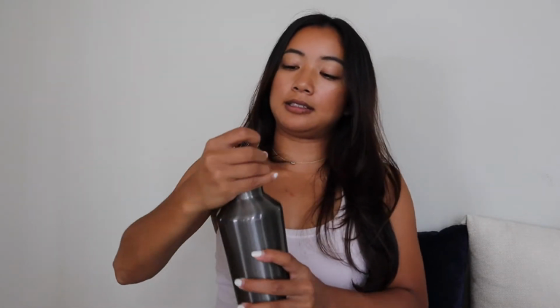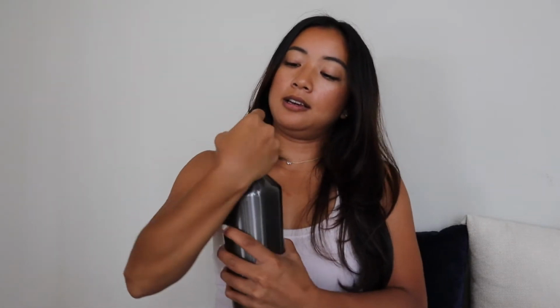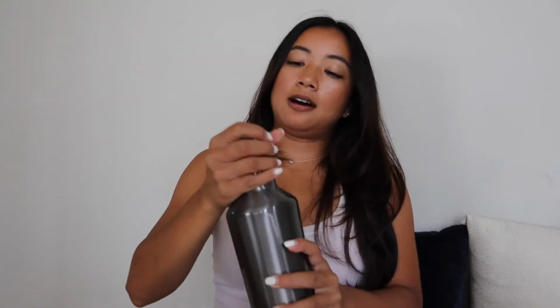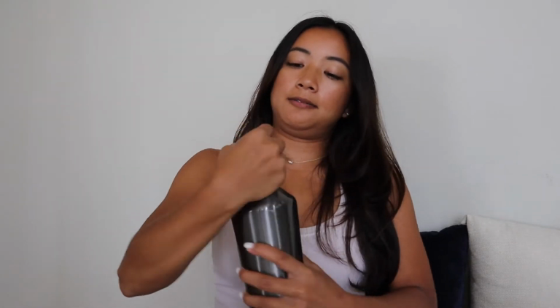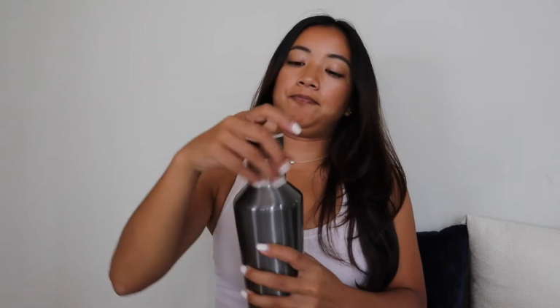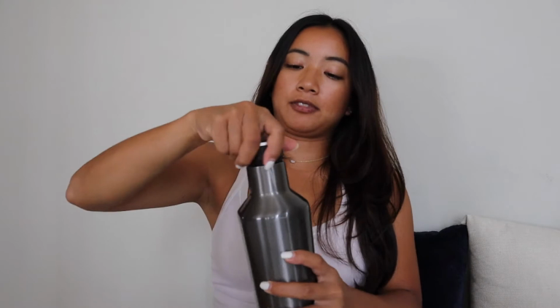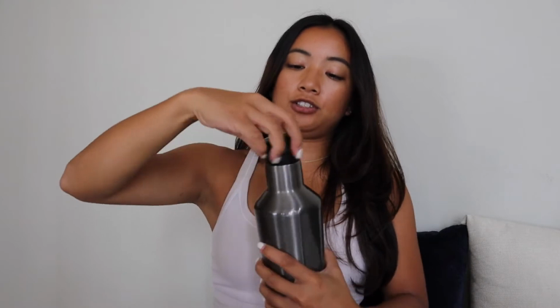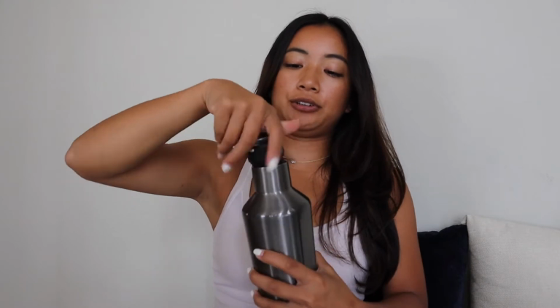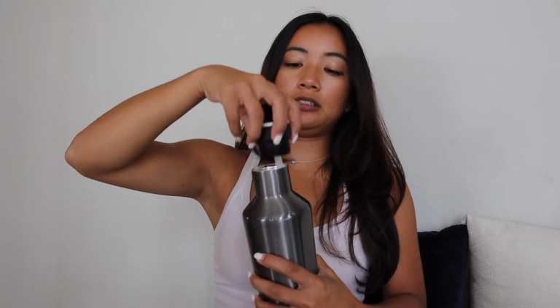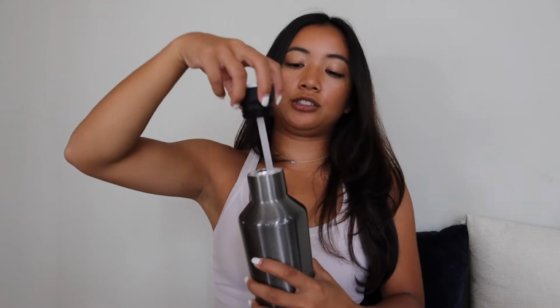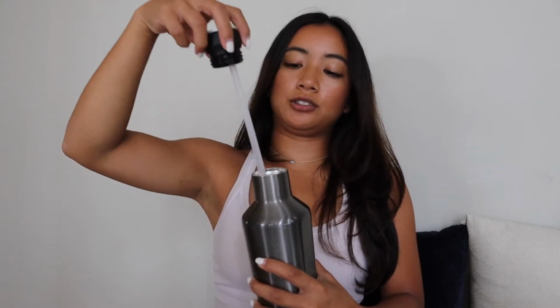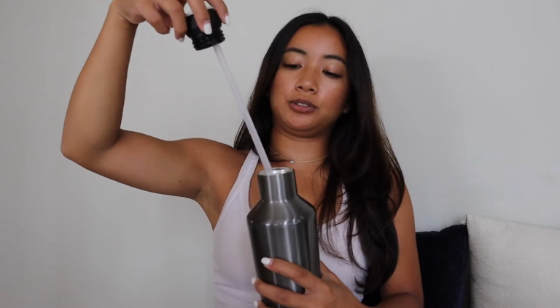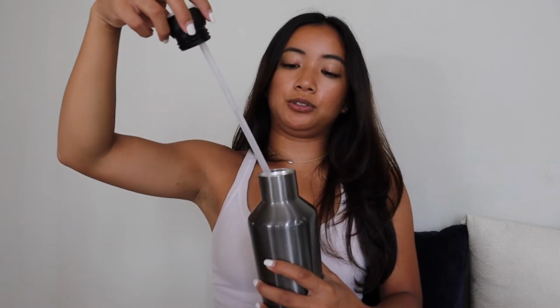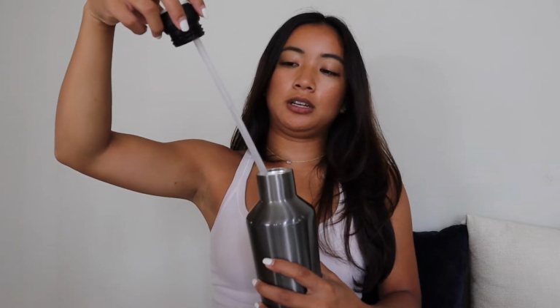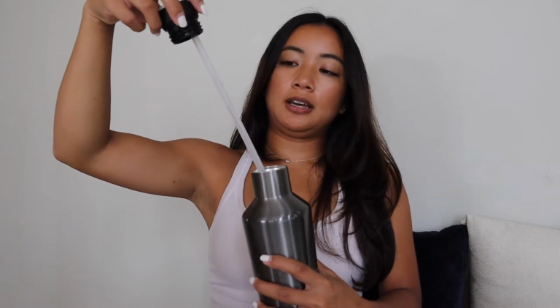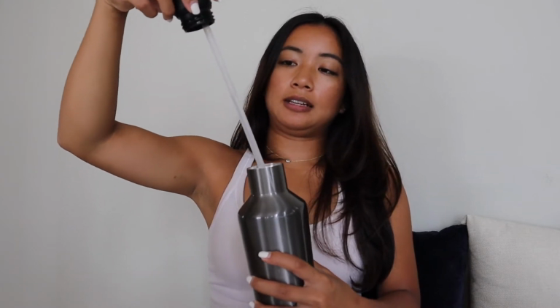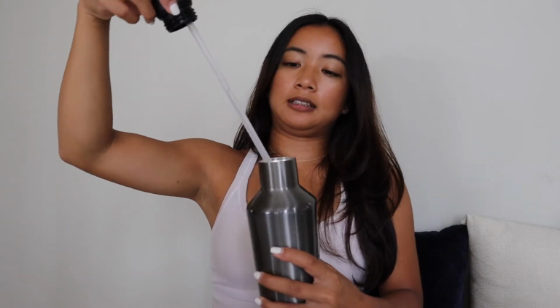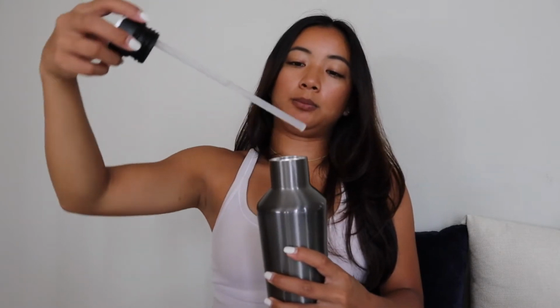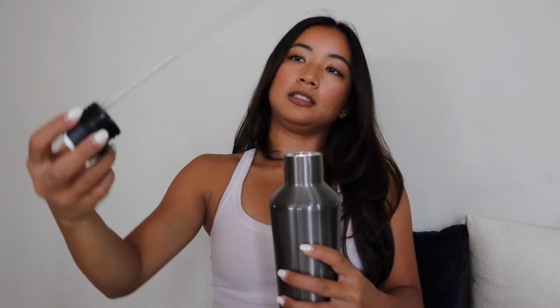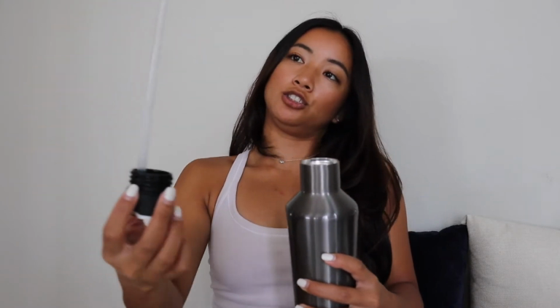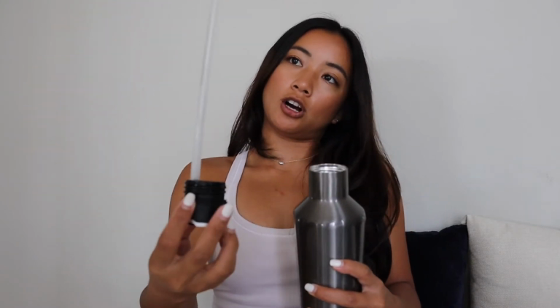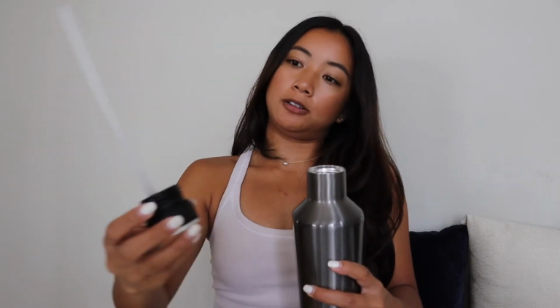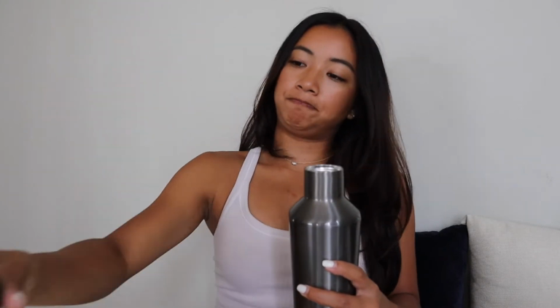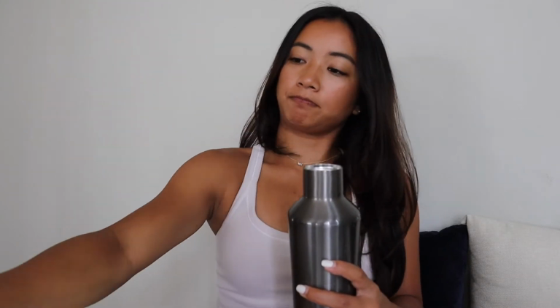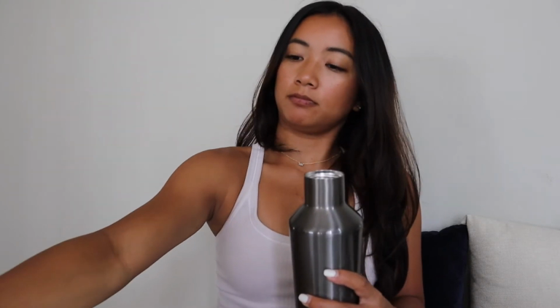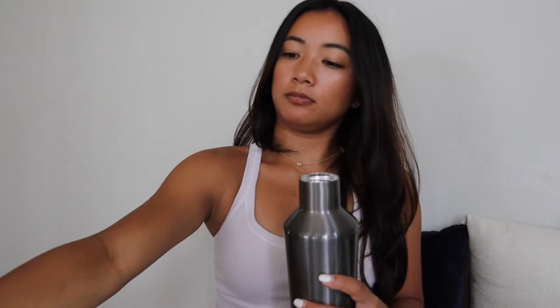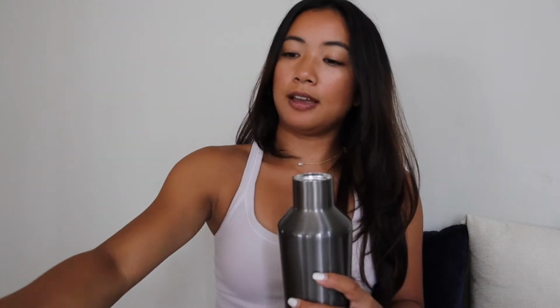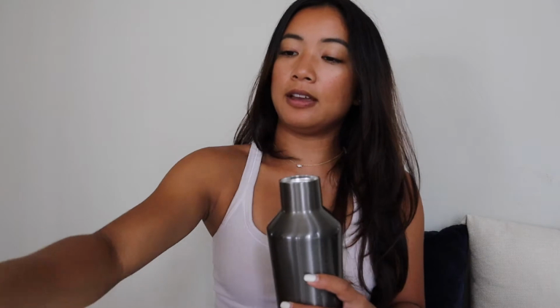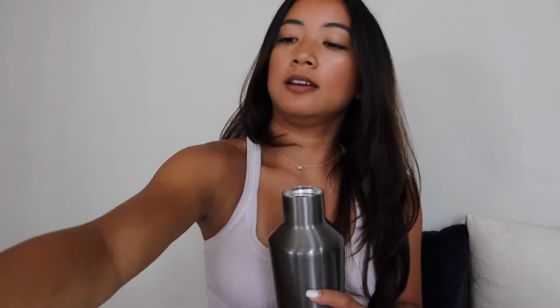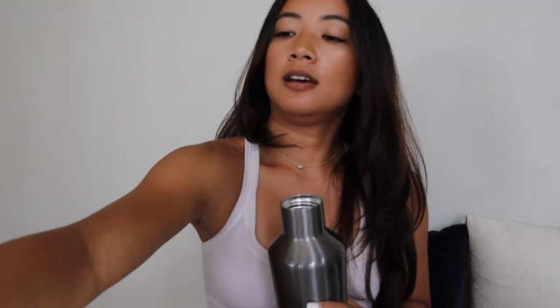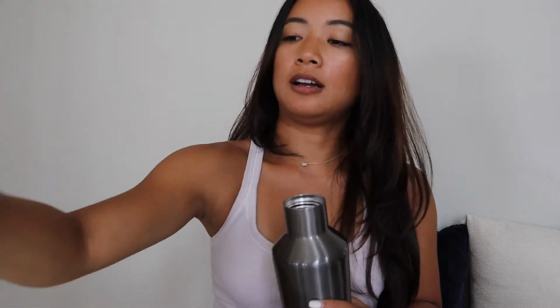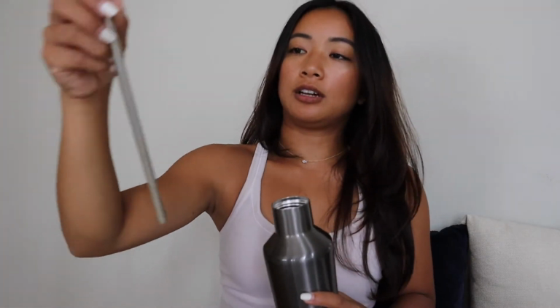Hey everybody, so I wanted to share with you guys my June favorites. It's going to be a quick and short video, so let's just go ahead and get started.